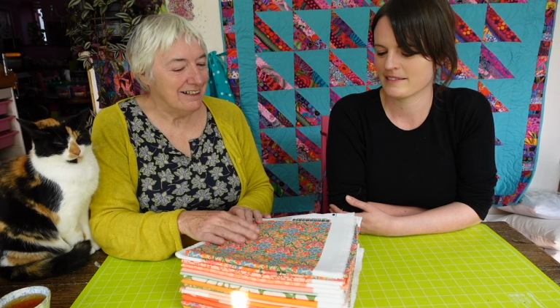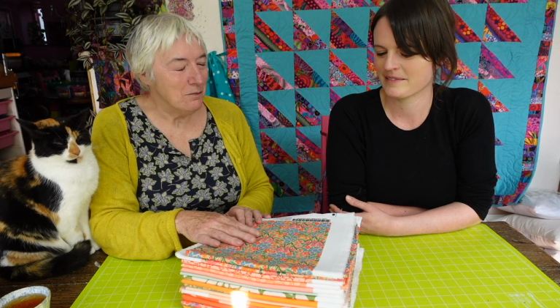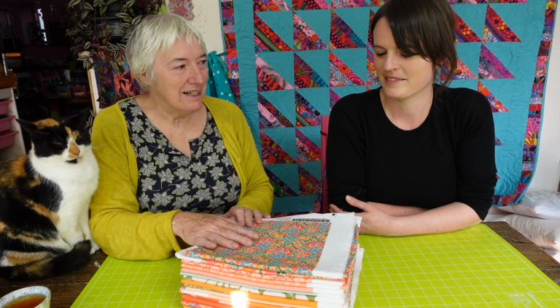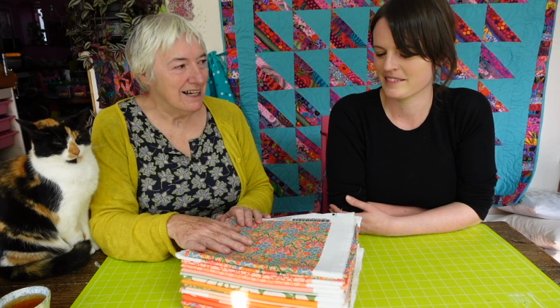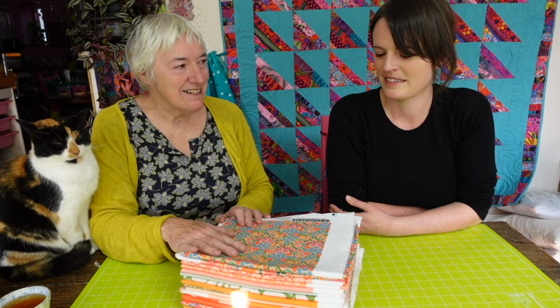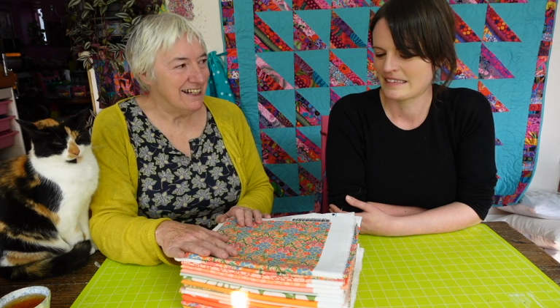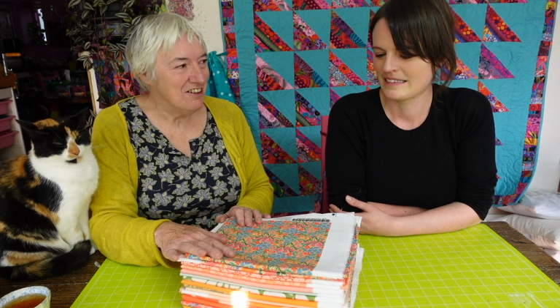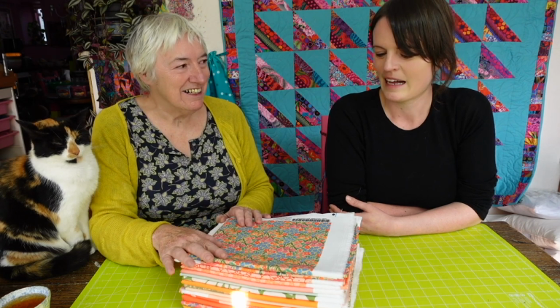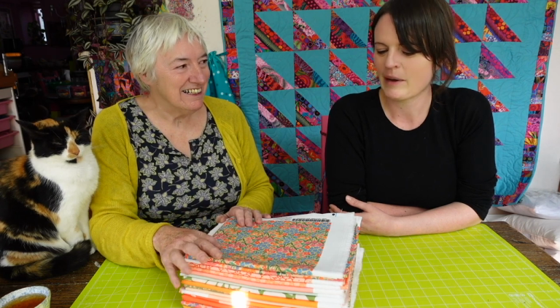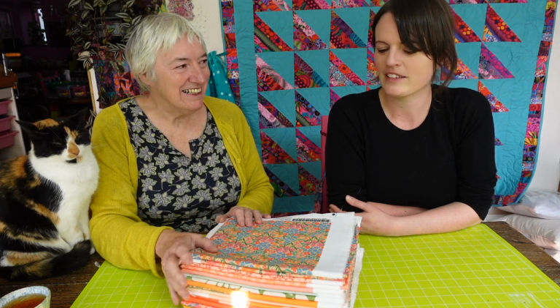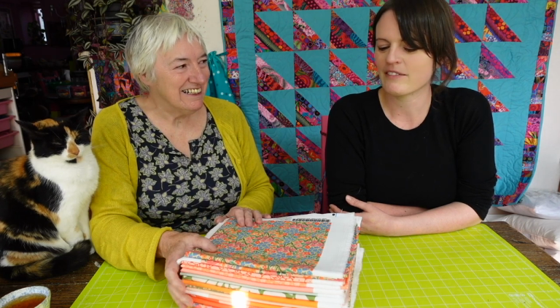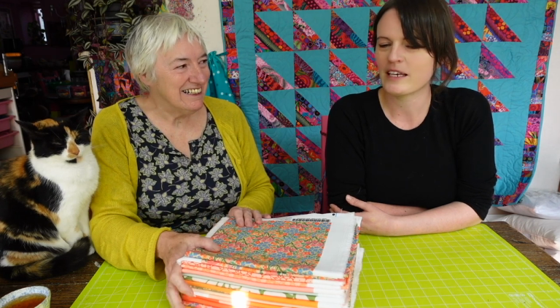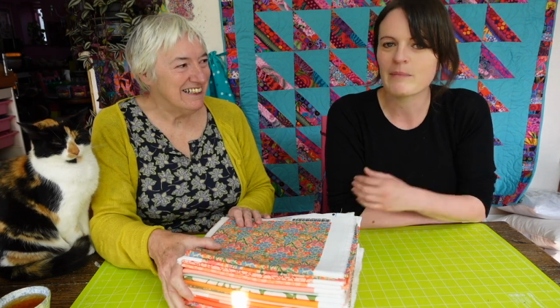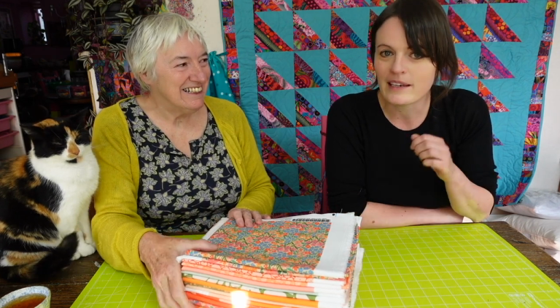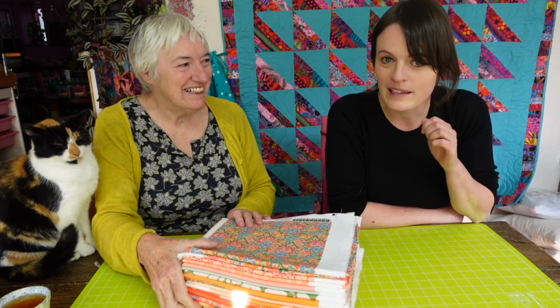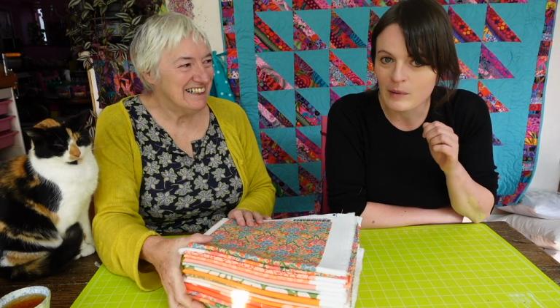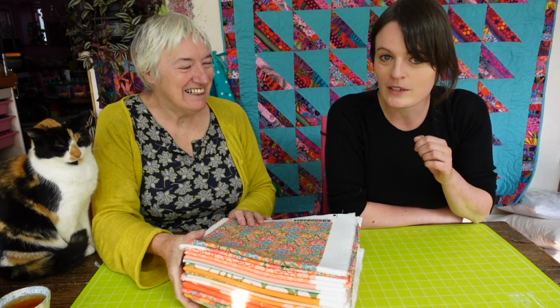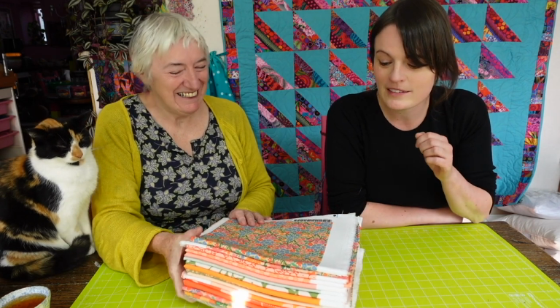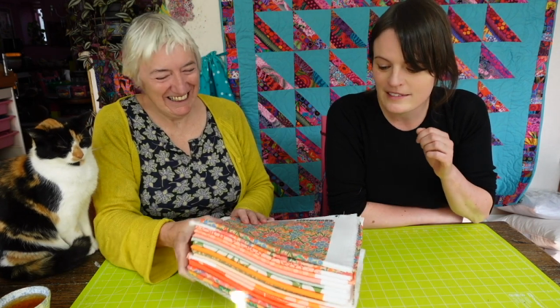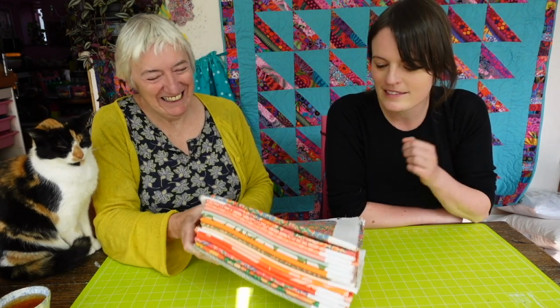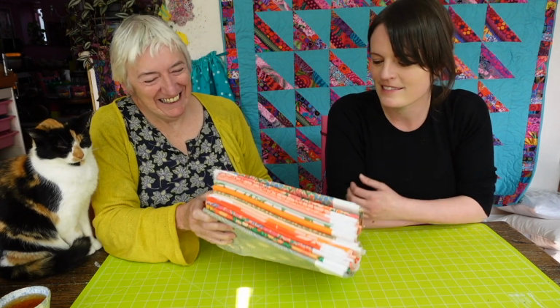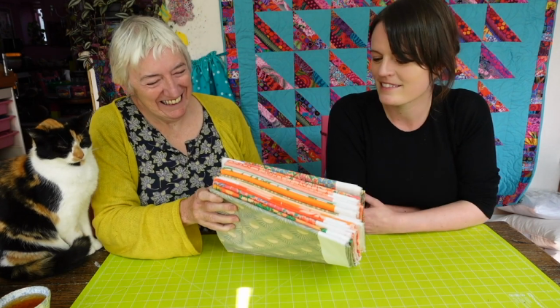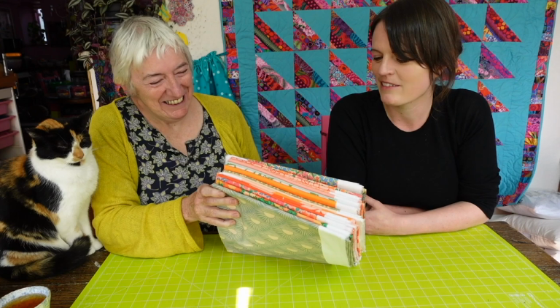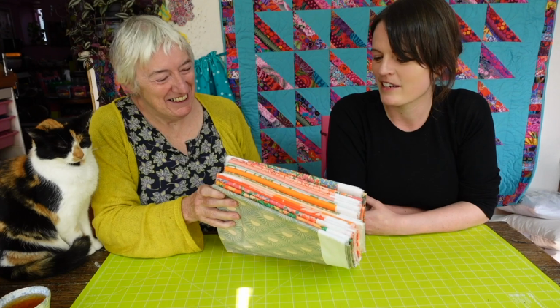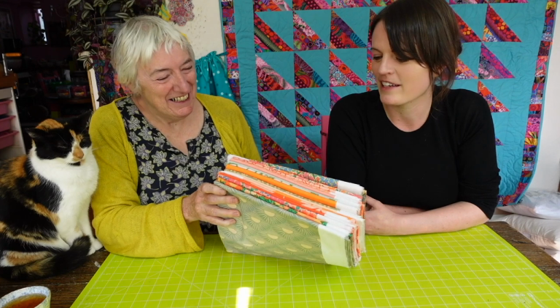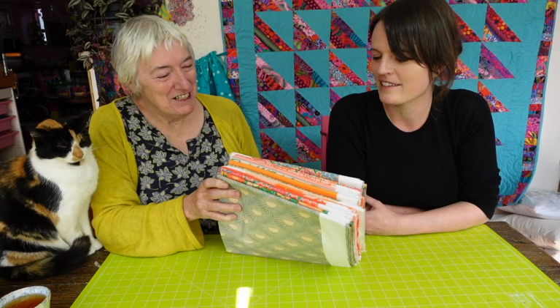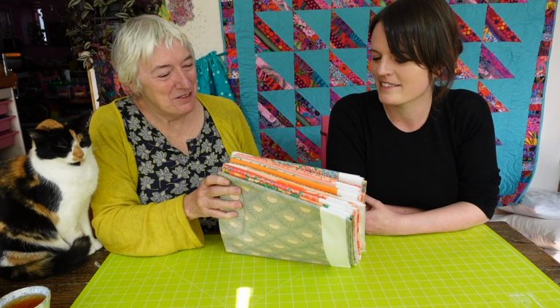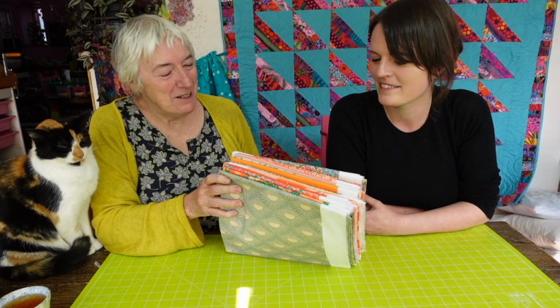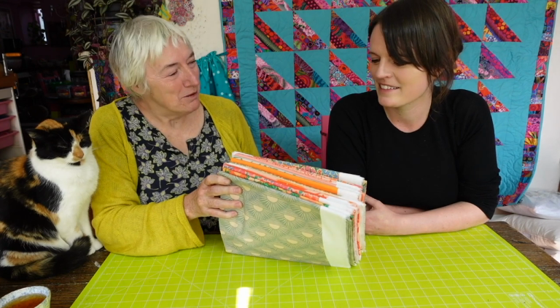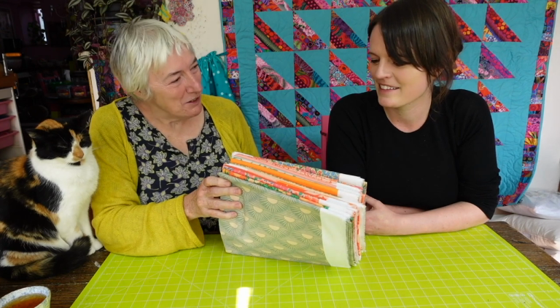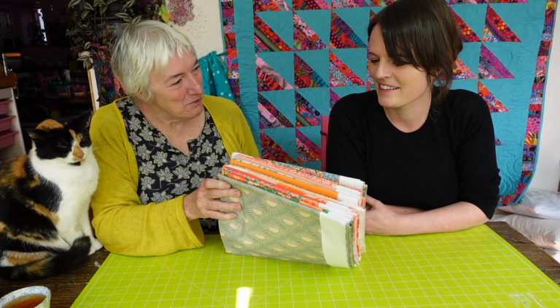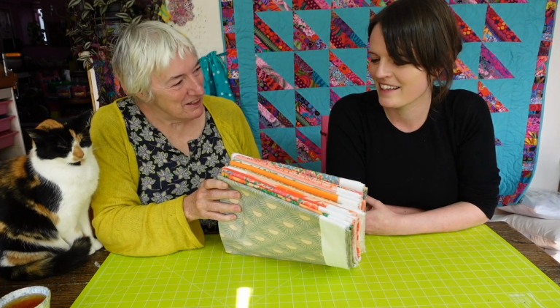Can you last that long? I might just have to keep peeking in the box every now and again. I'm going to take the box home with me.